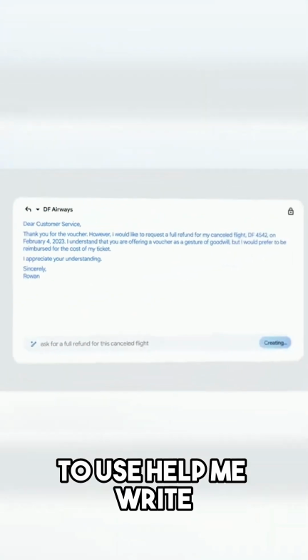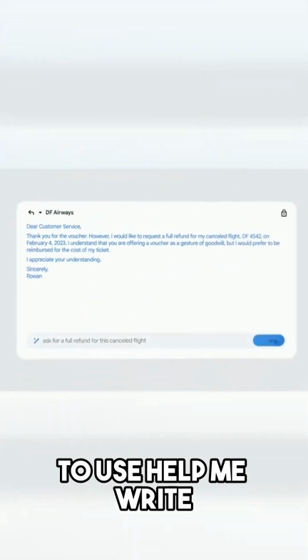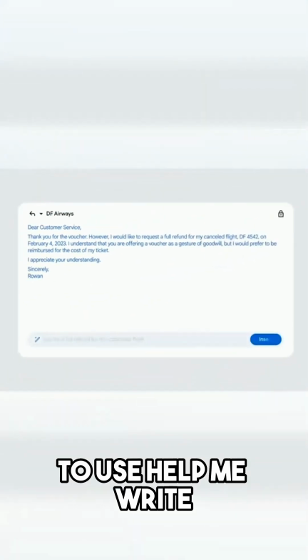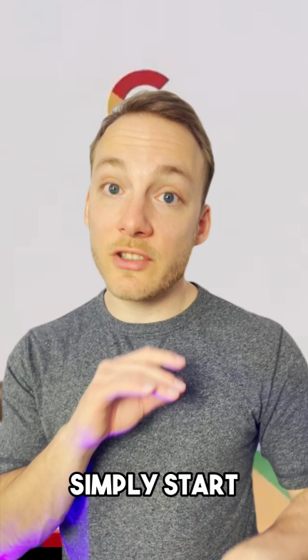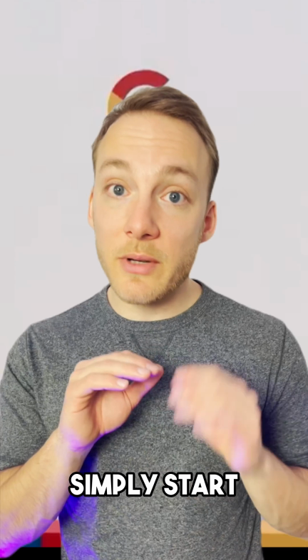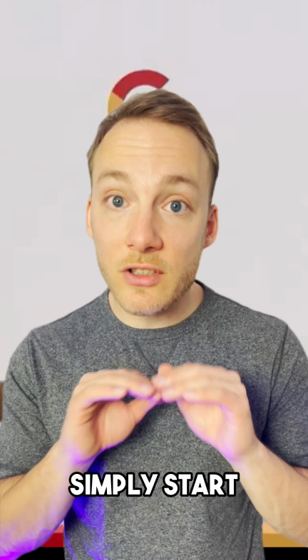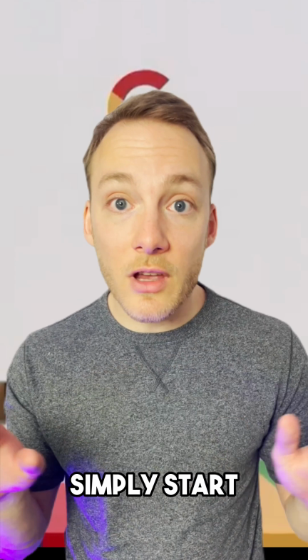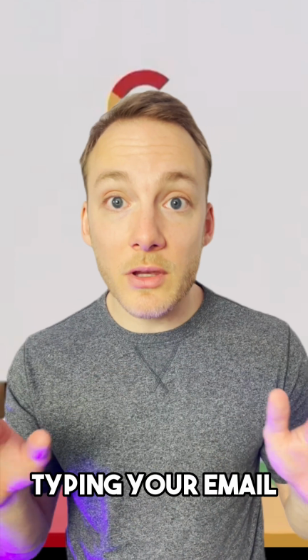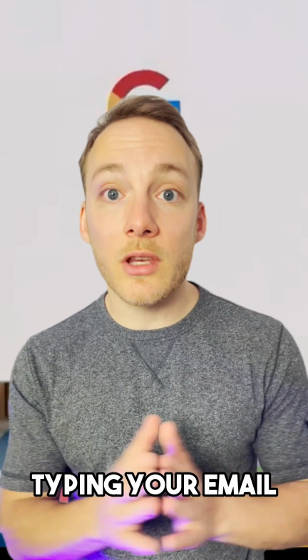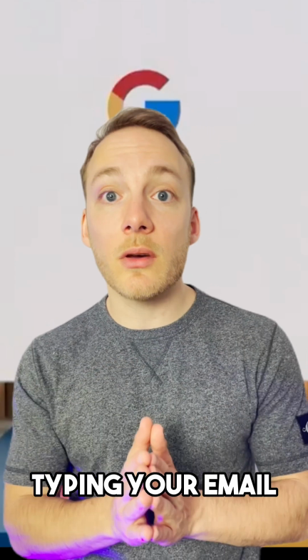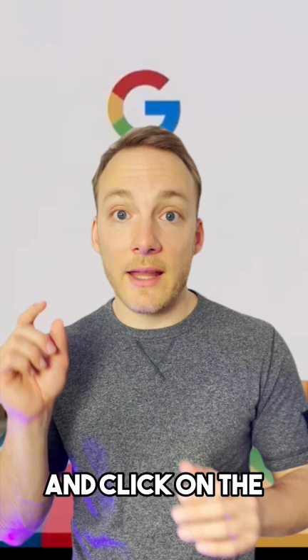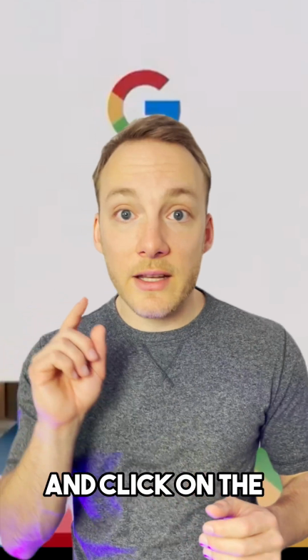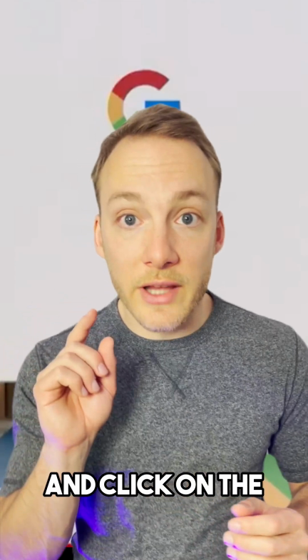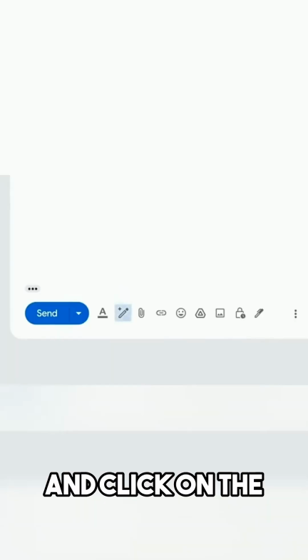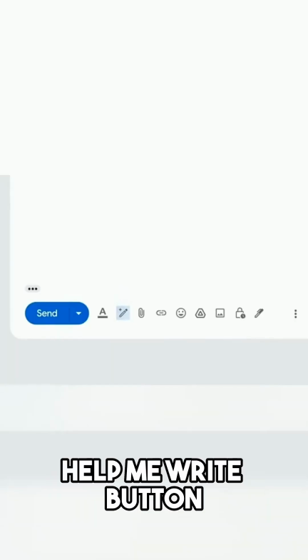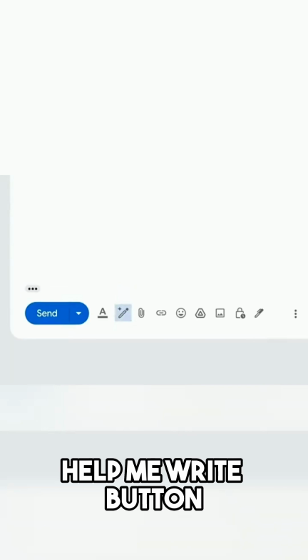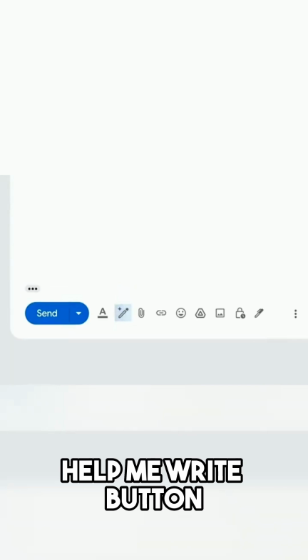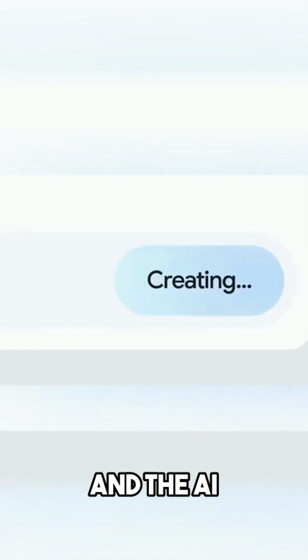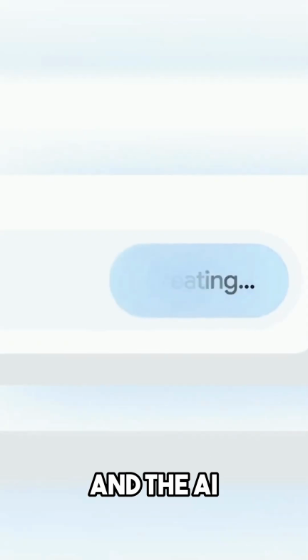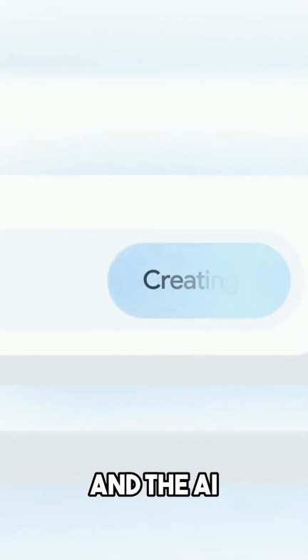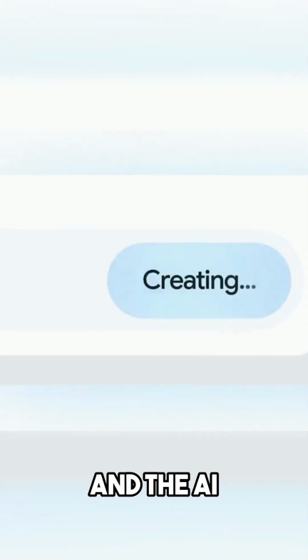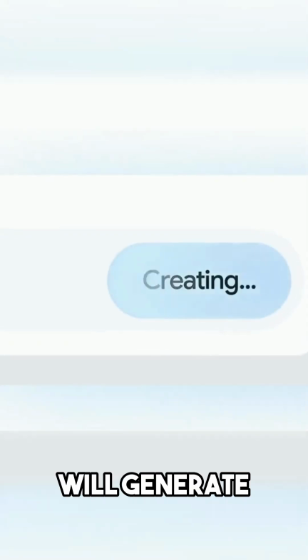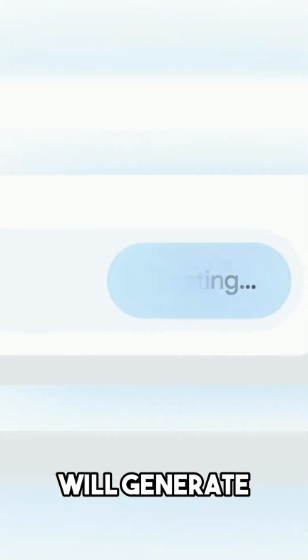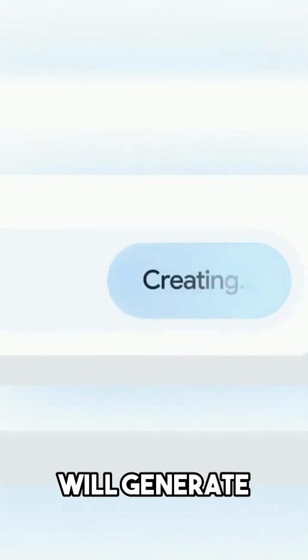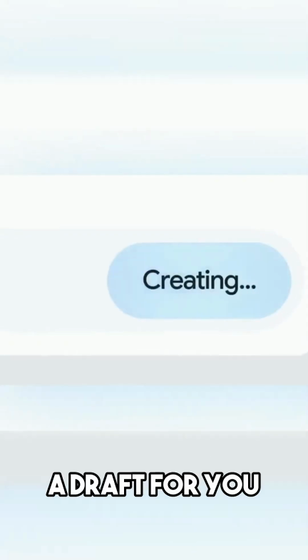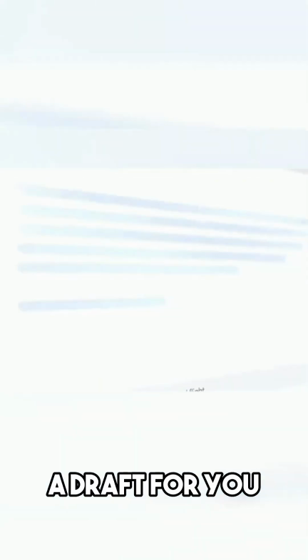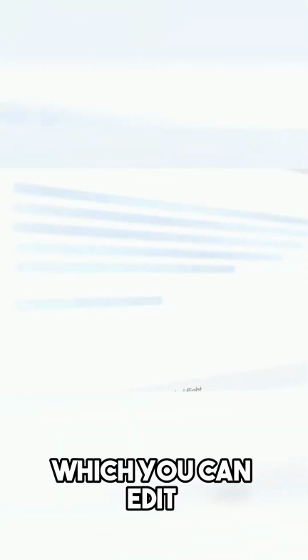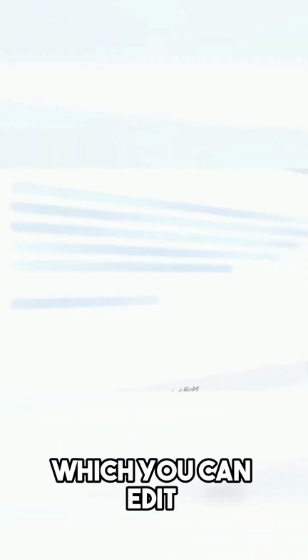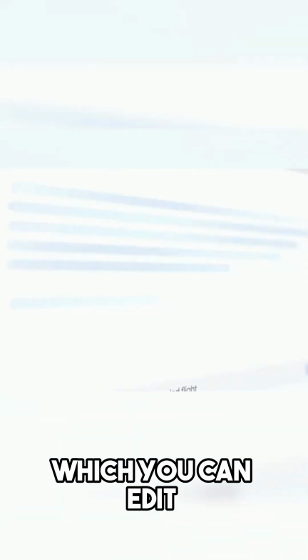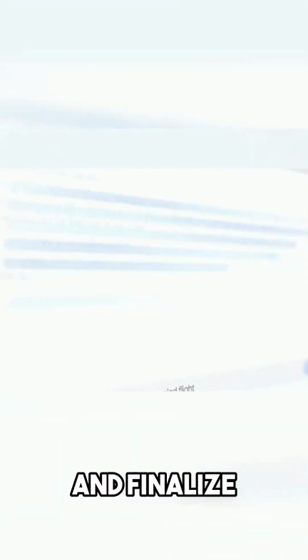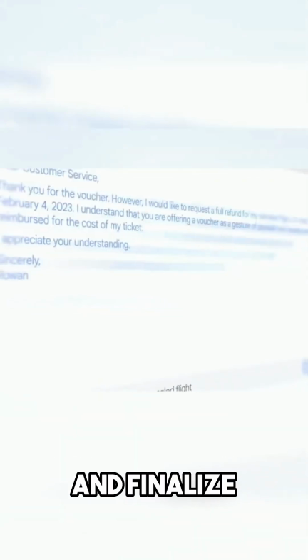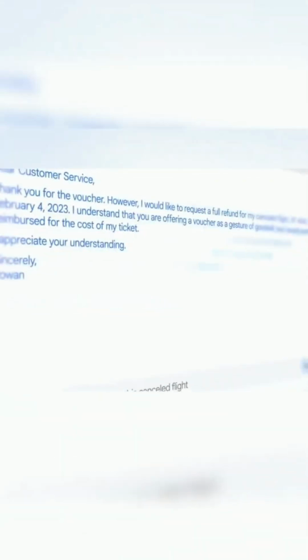To use Help Me Write, simply start typing your email and click on the Help Me Write button, and the AI will generate a draft for you, which you can edit and finalize.